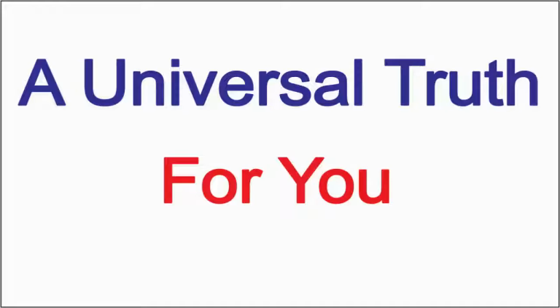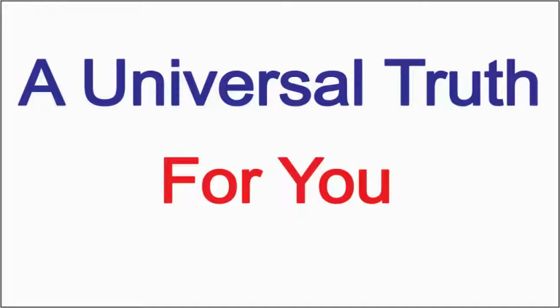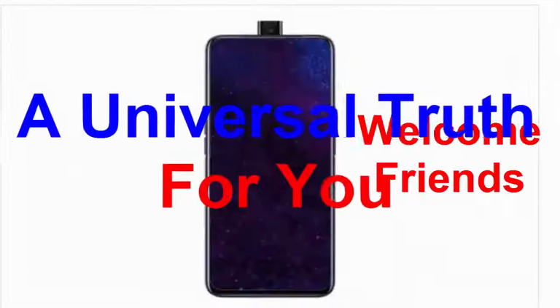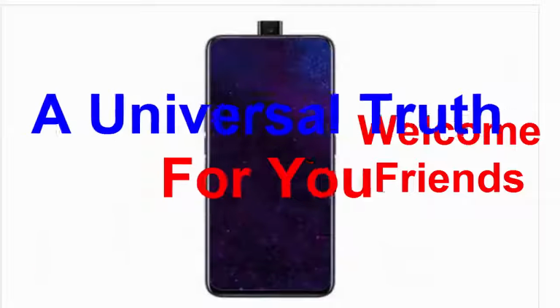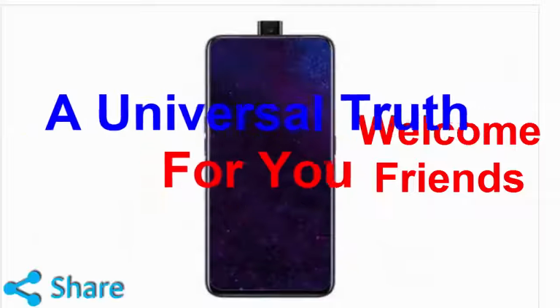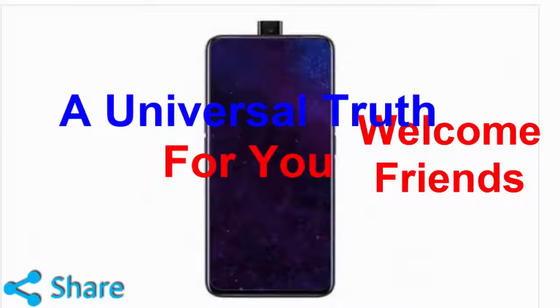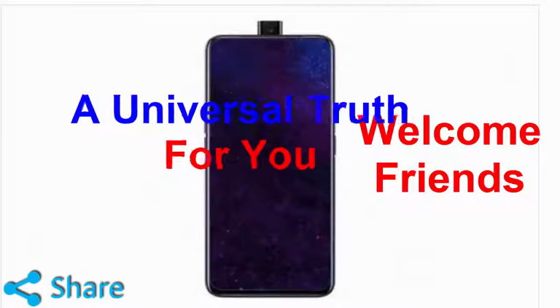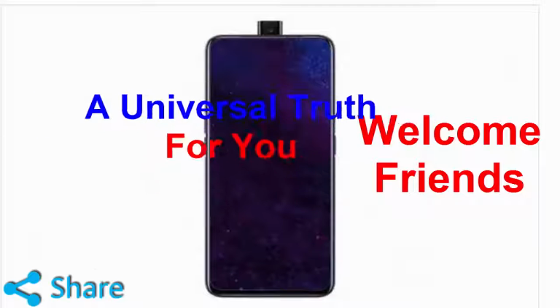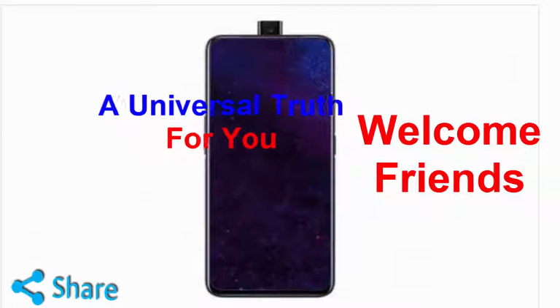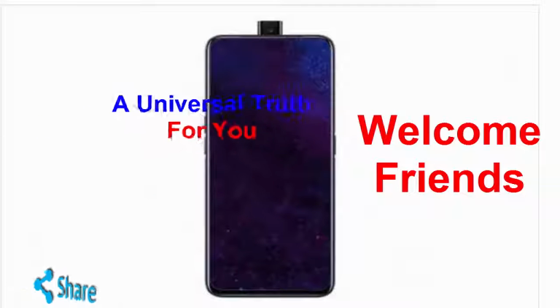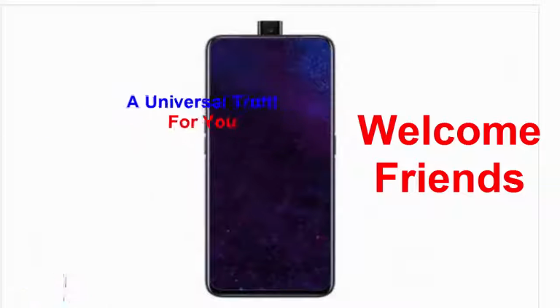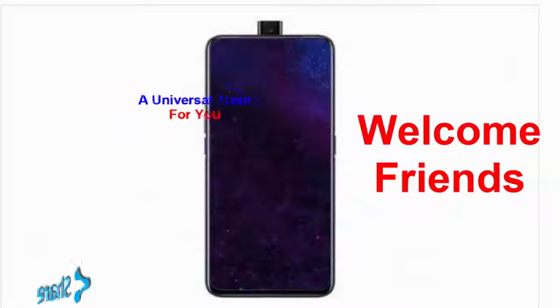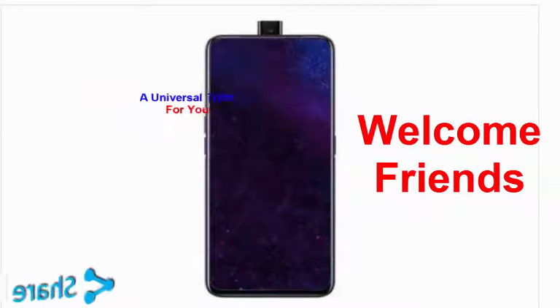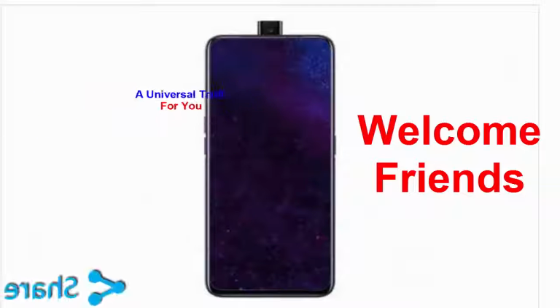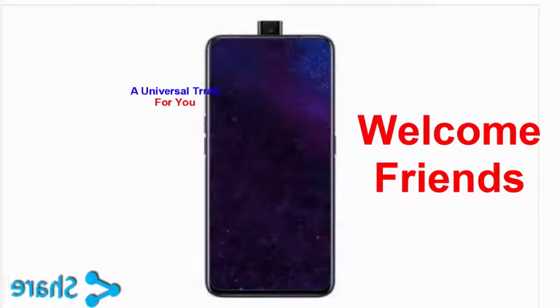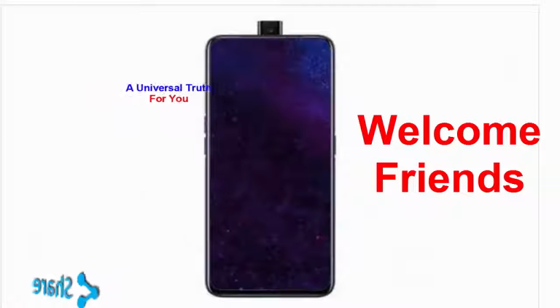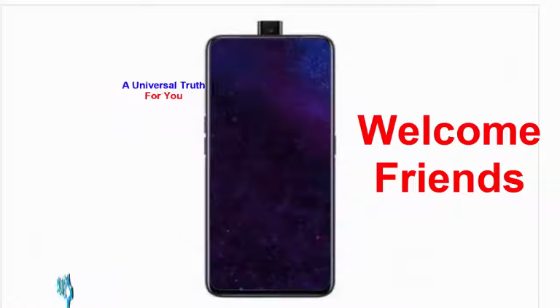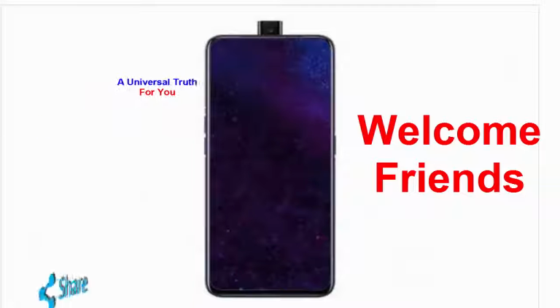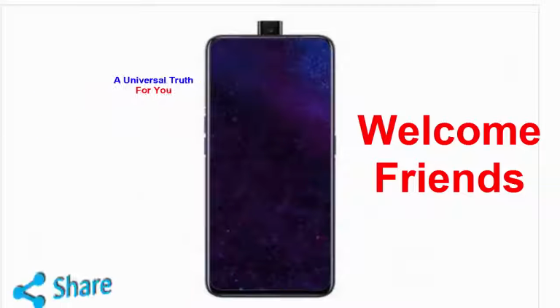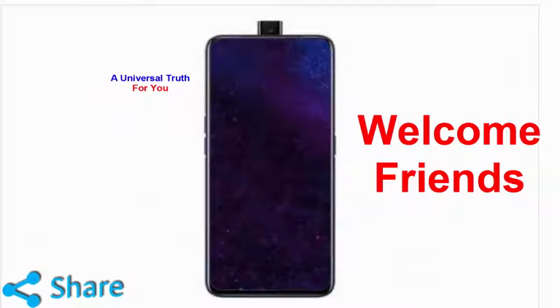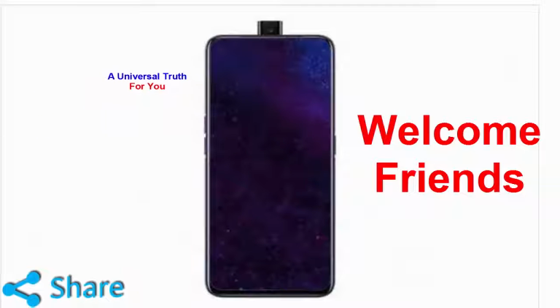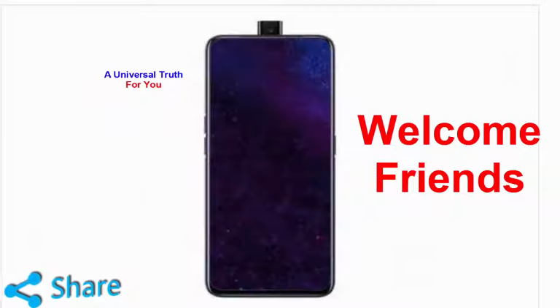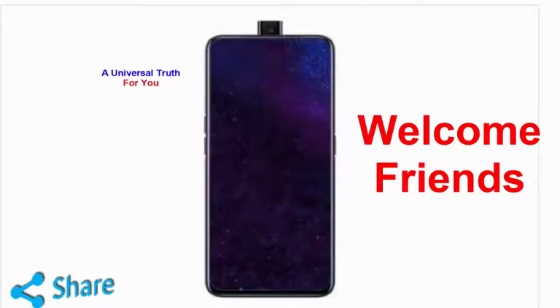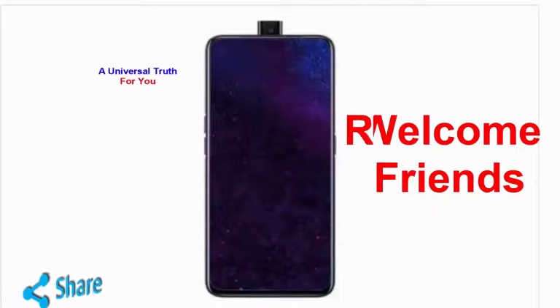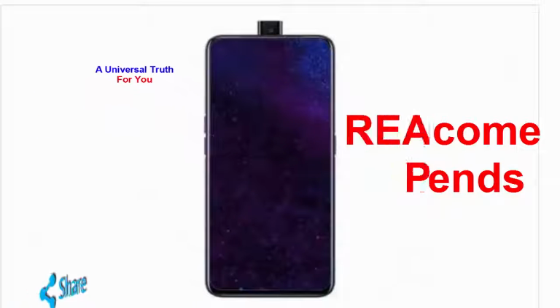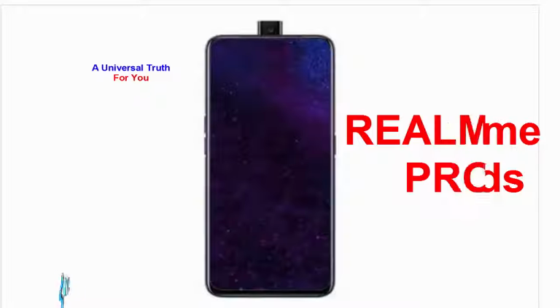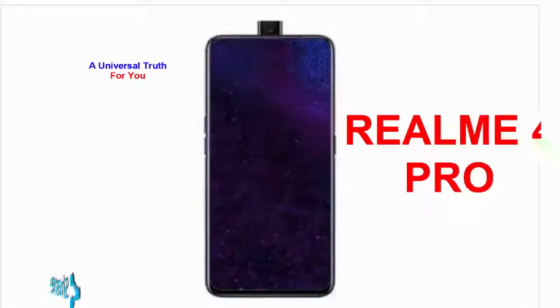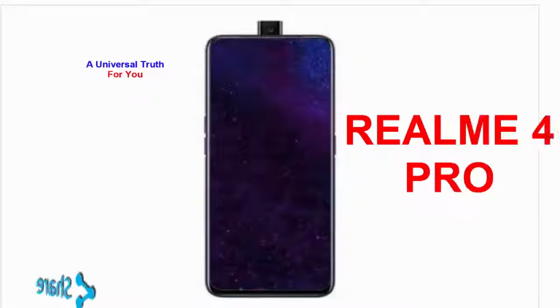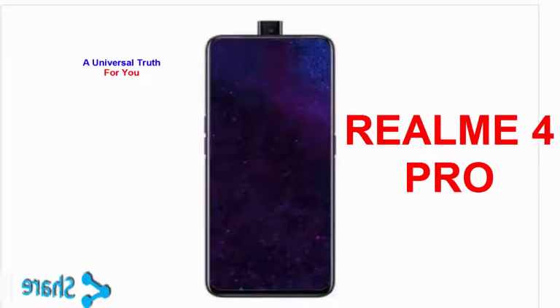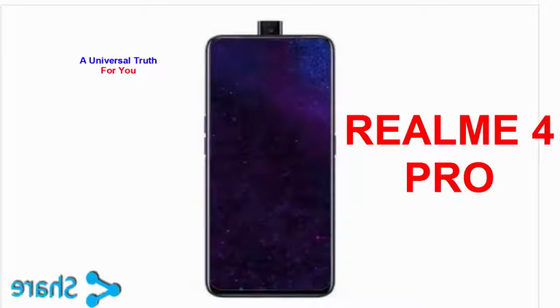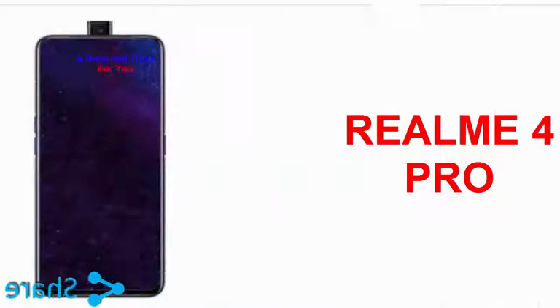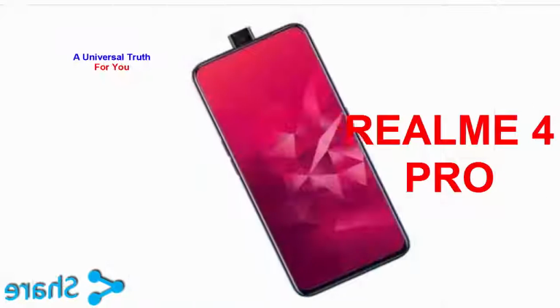Welcome friends, today again I am here for showing you a new smartphone. The smartphone is the Realme 4 Pro.